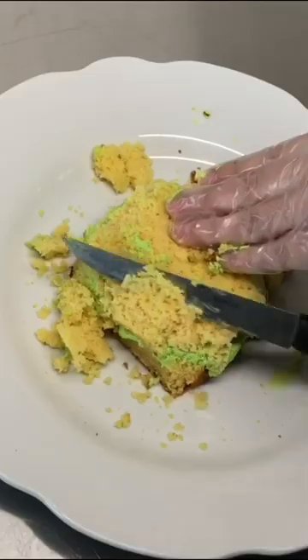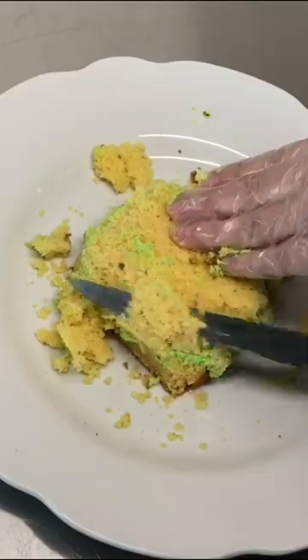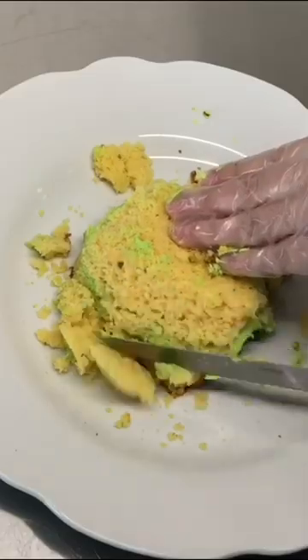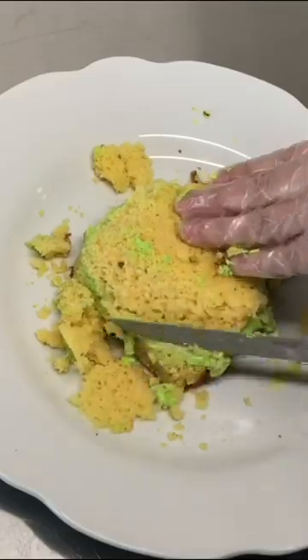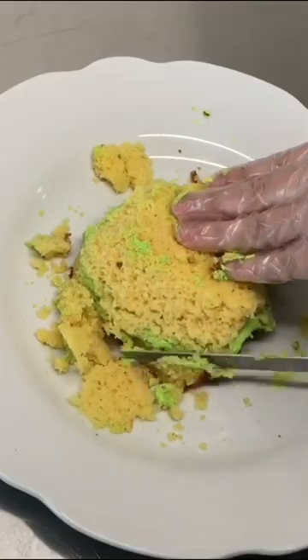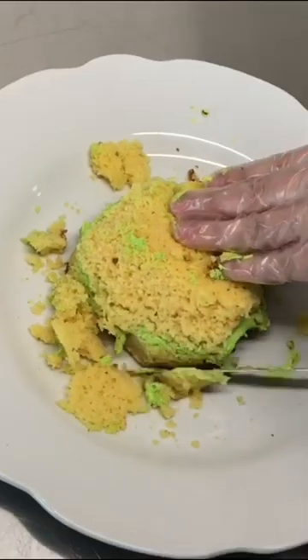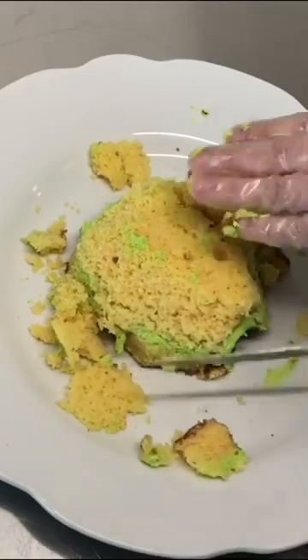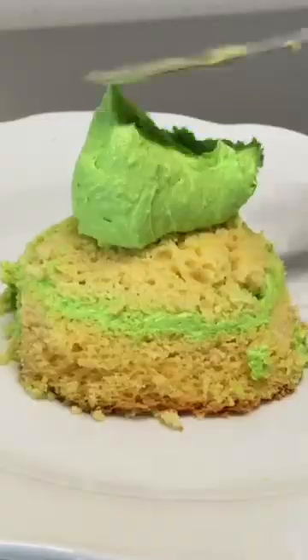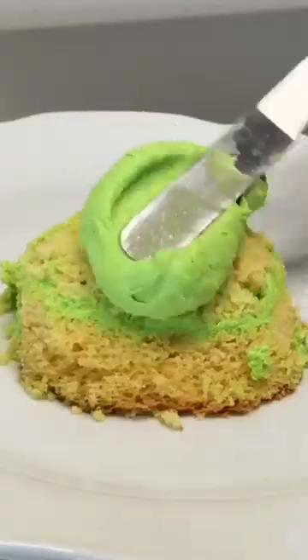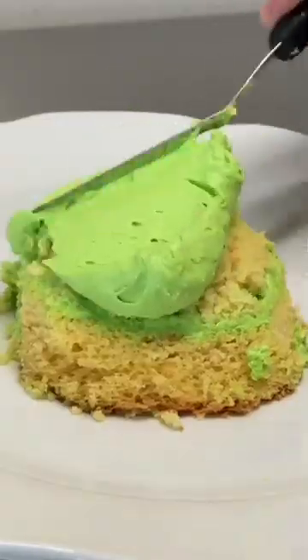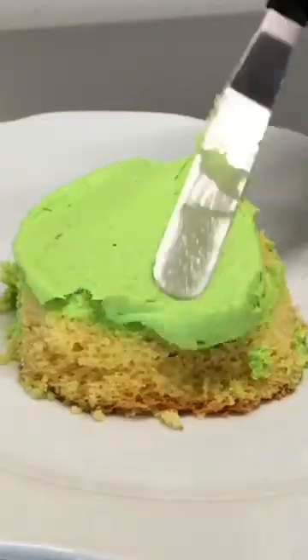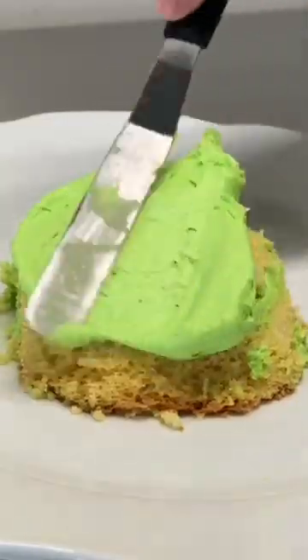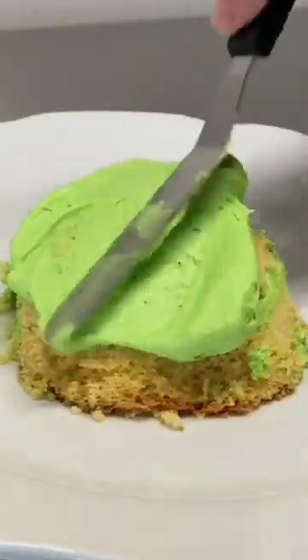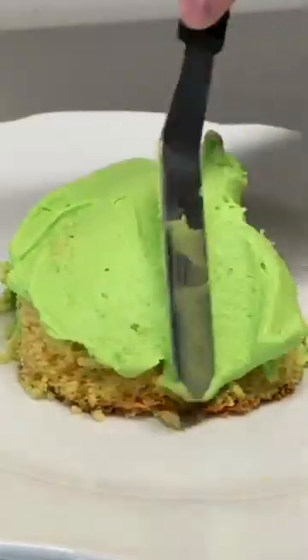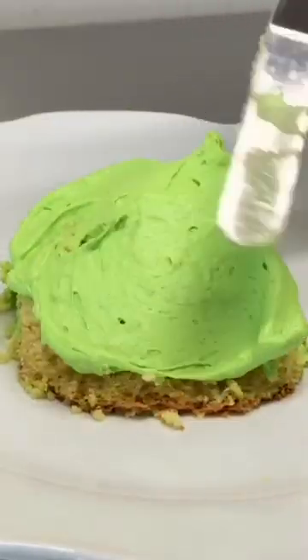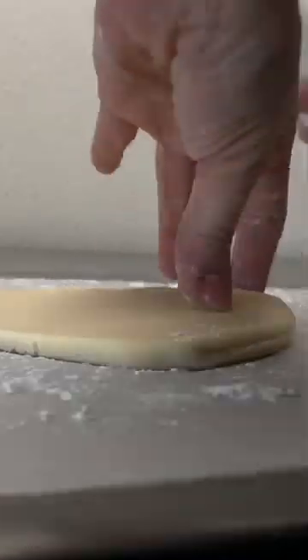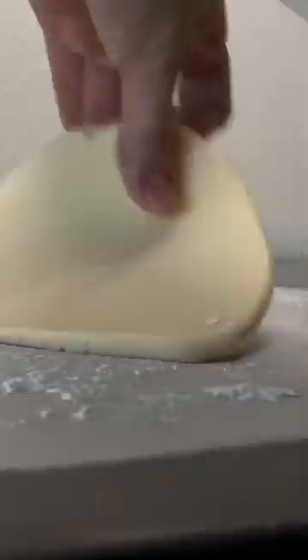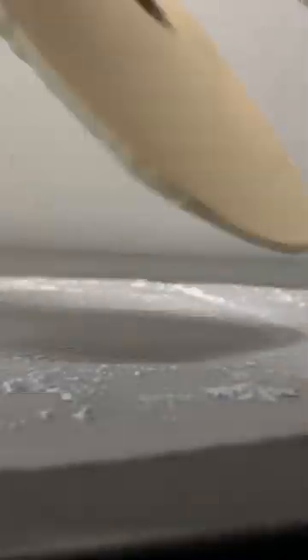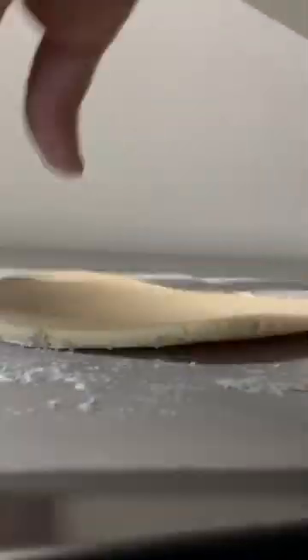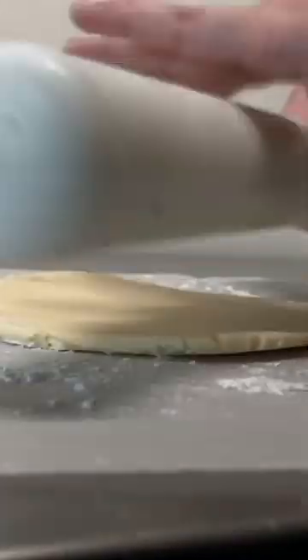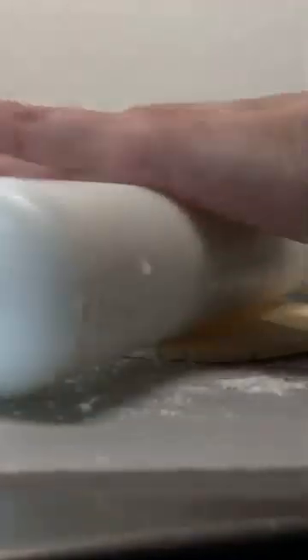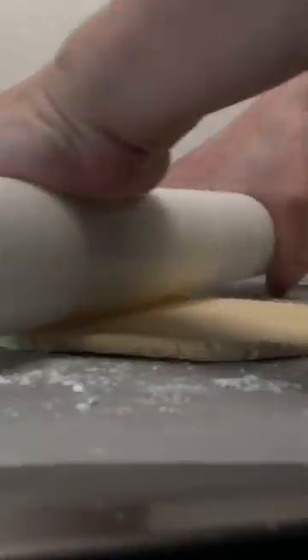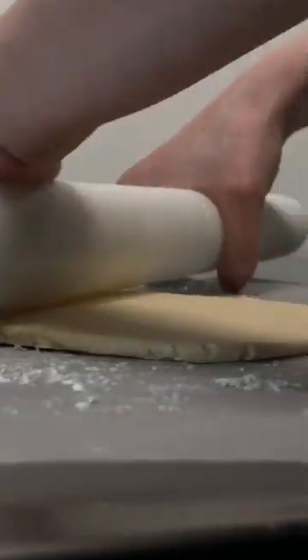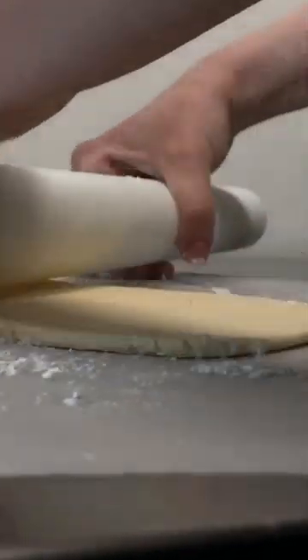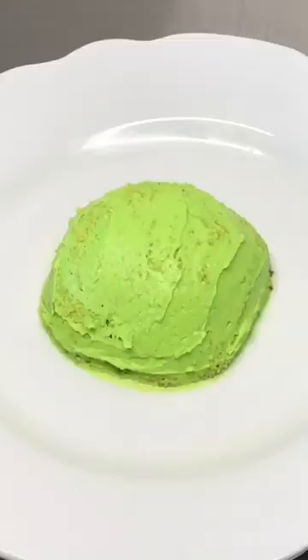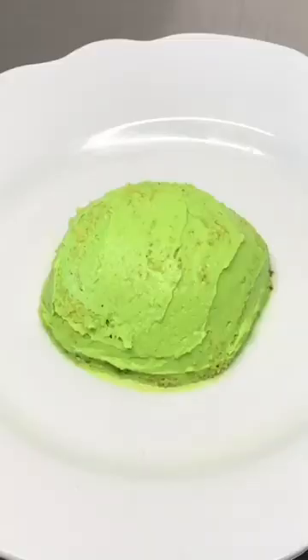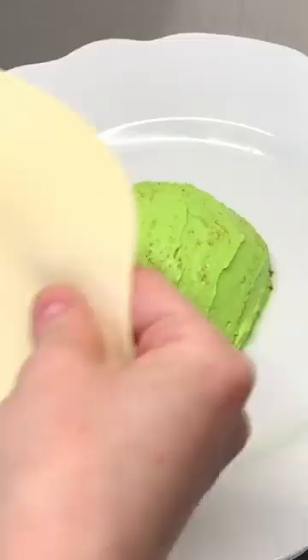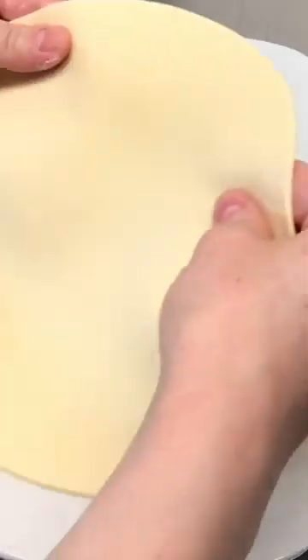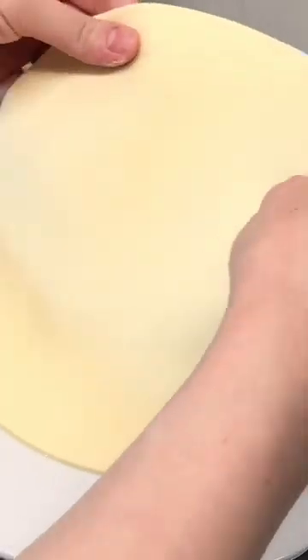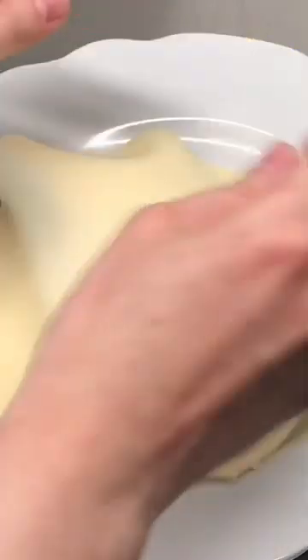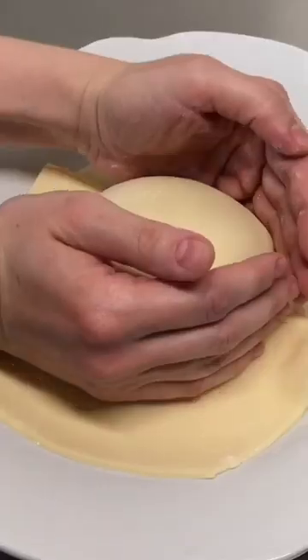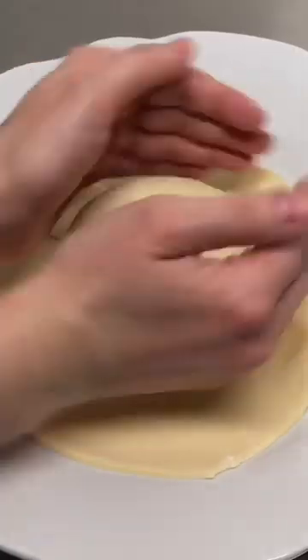You can make this hyper-realistic cake. I know it, you can do it. You just need a few materials and tools.